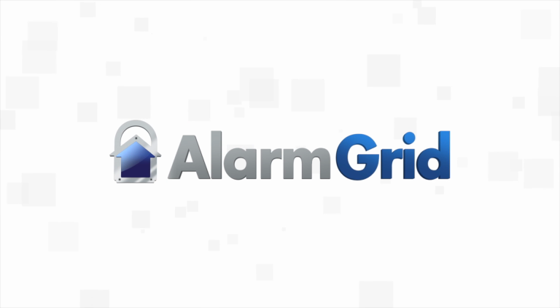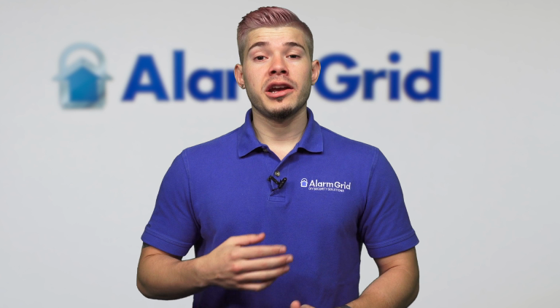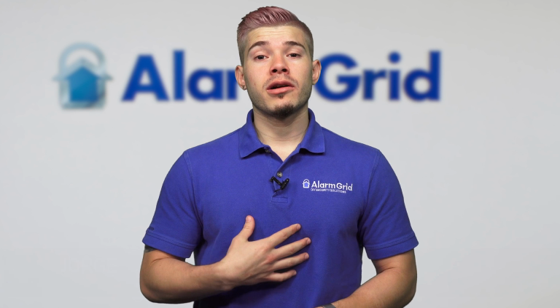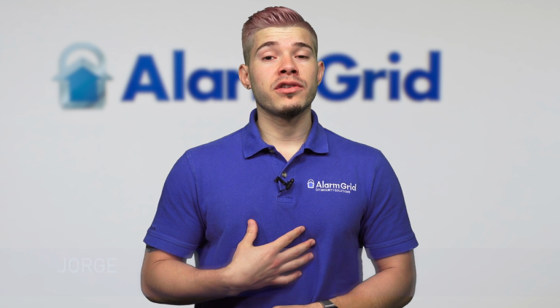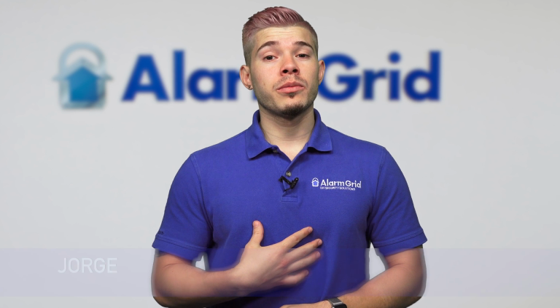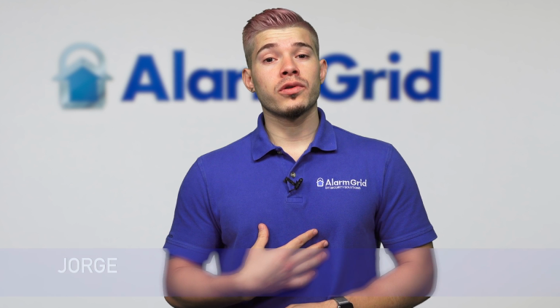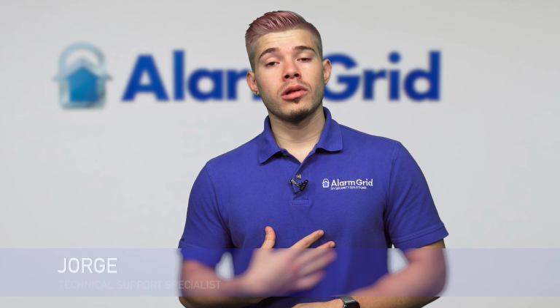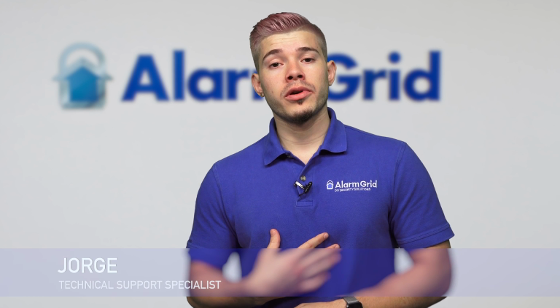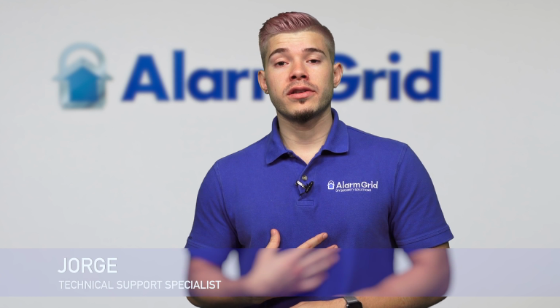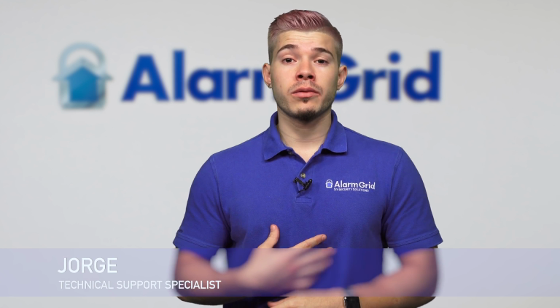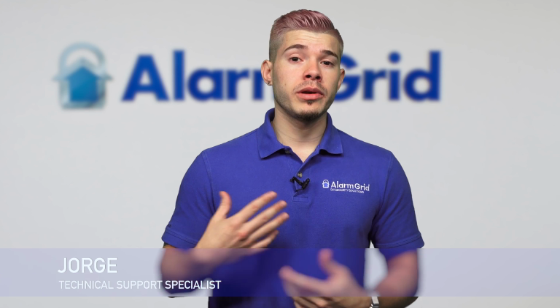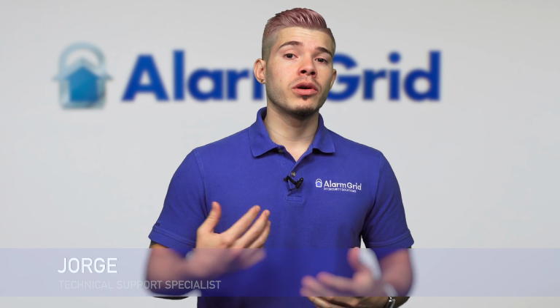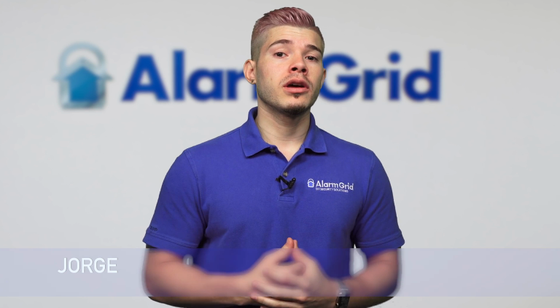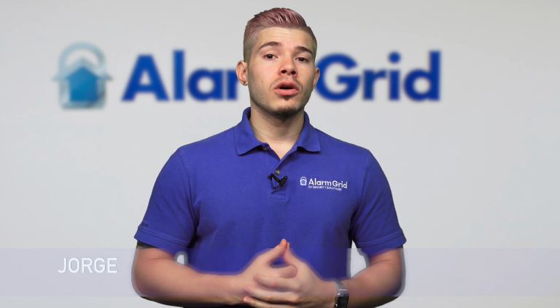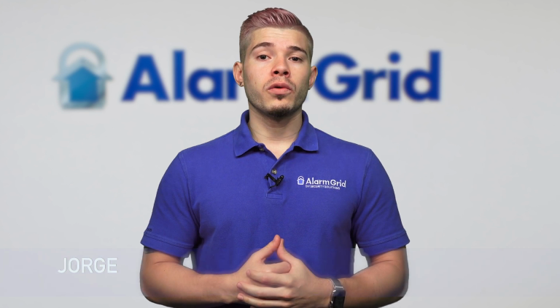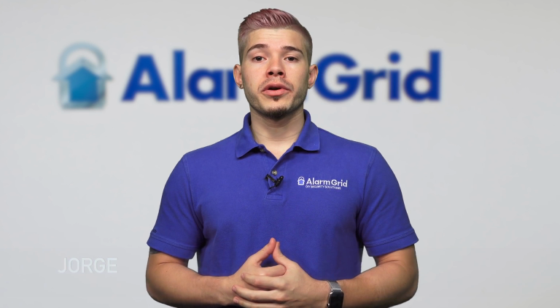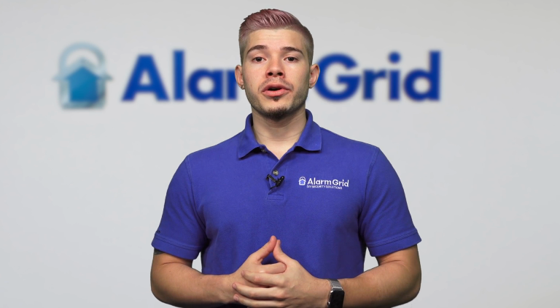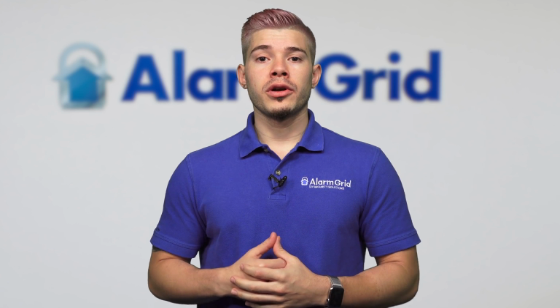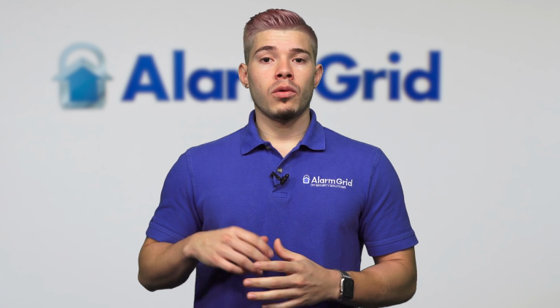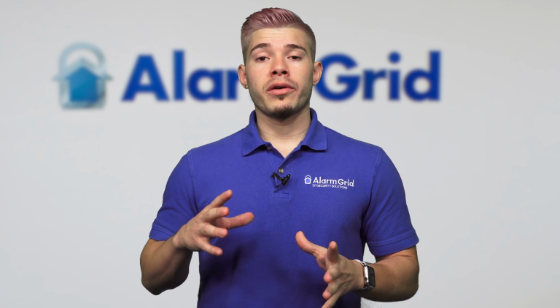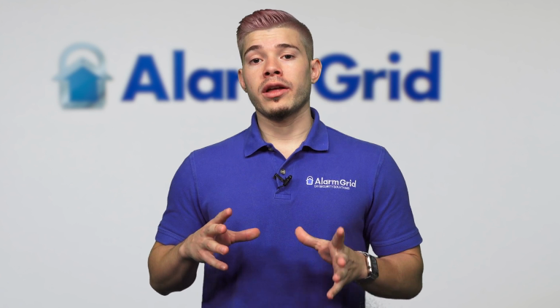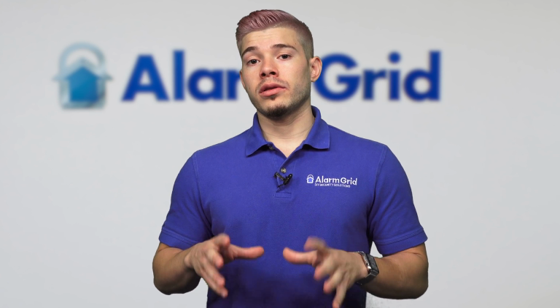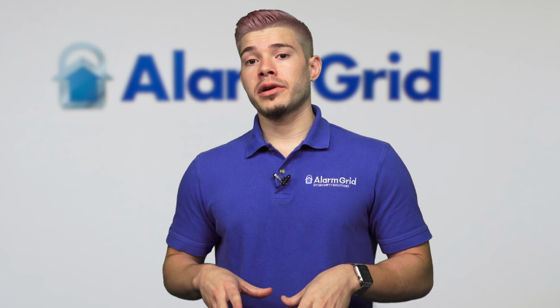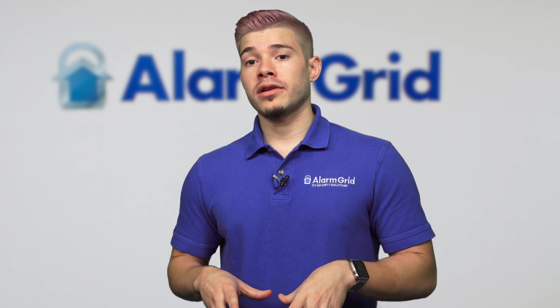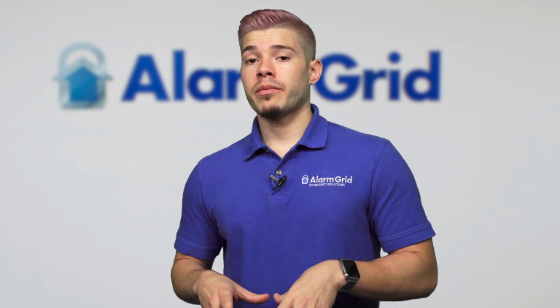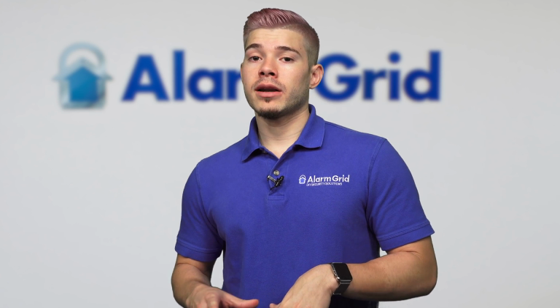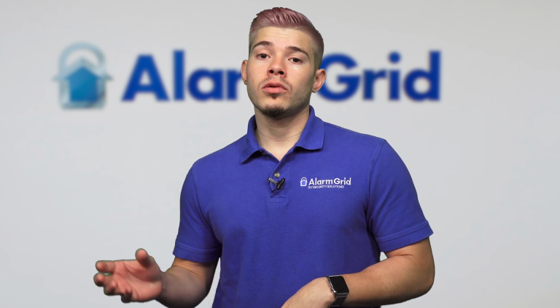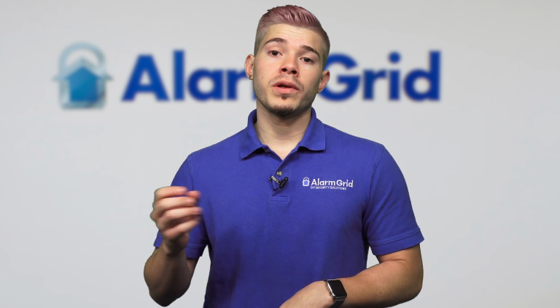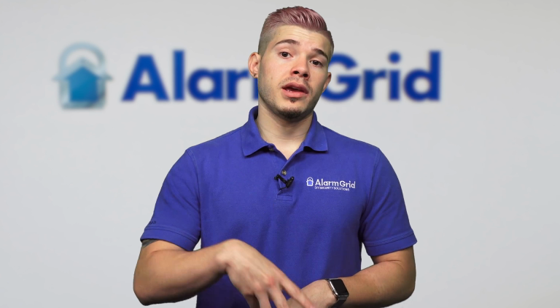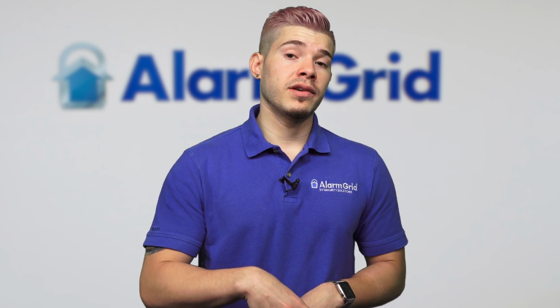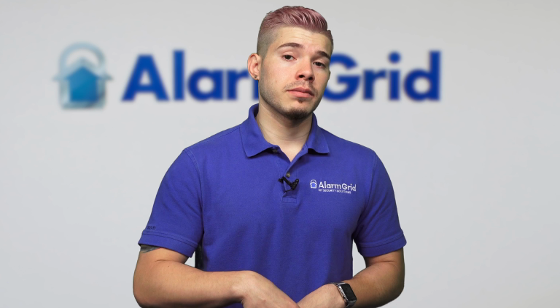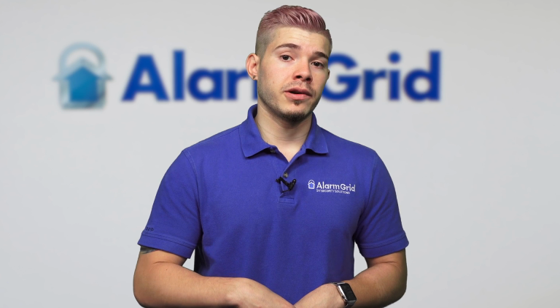Hey DIYers, I'm George with Alarm Grid. Today we're going to be going over whether or not the Lyric is compatible with a Vista panel.